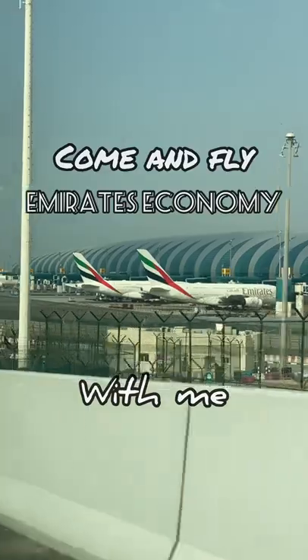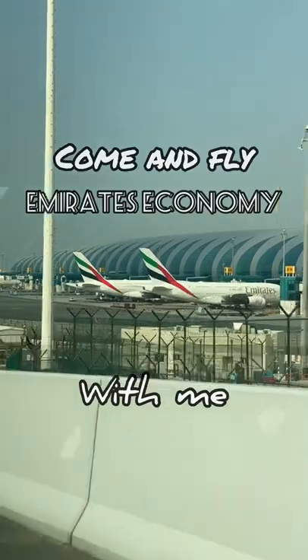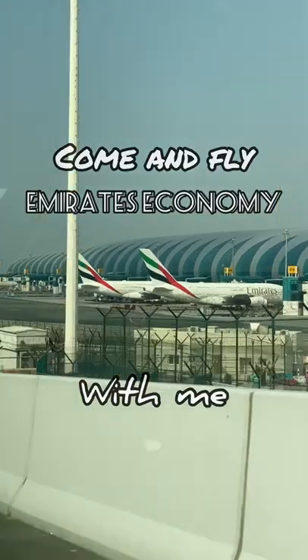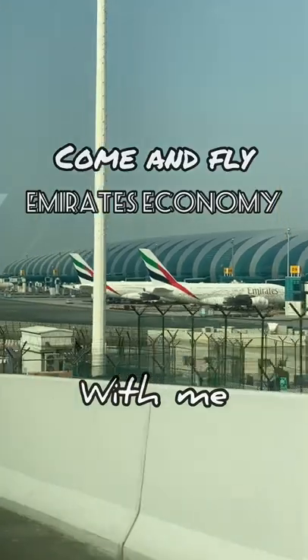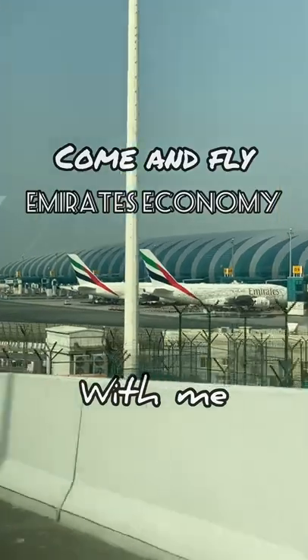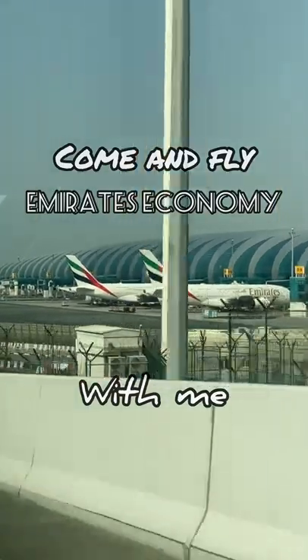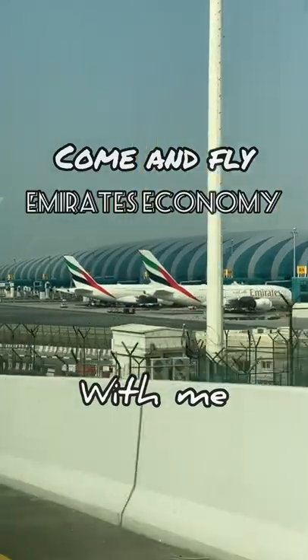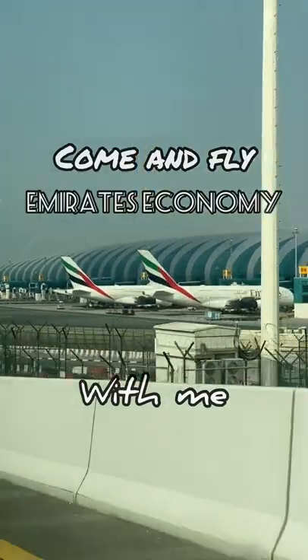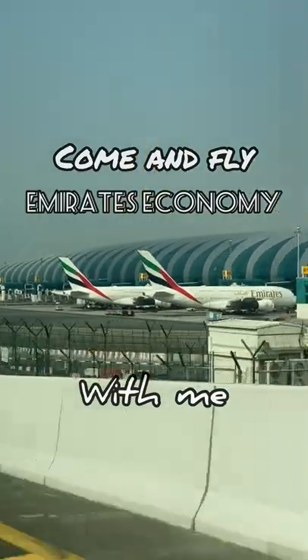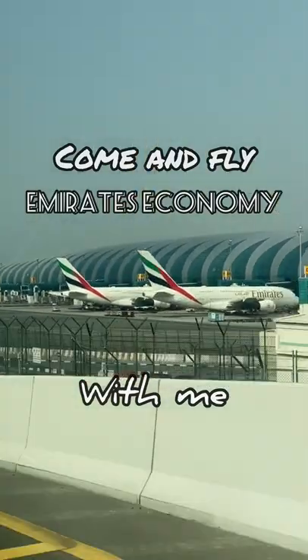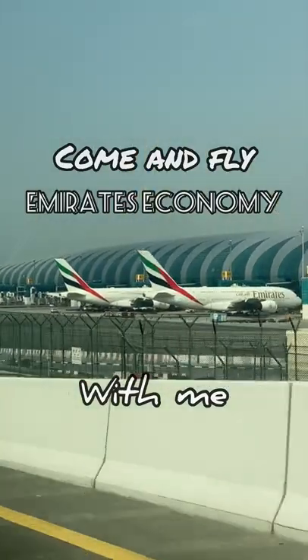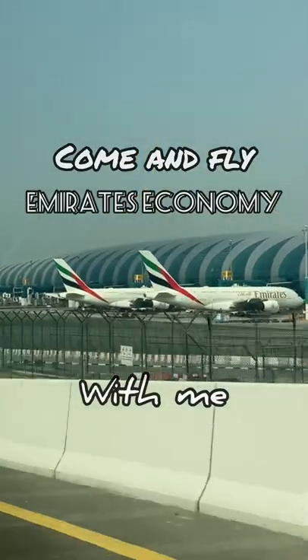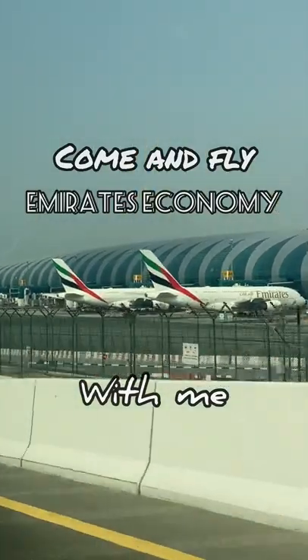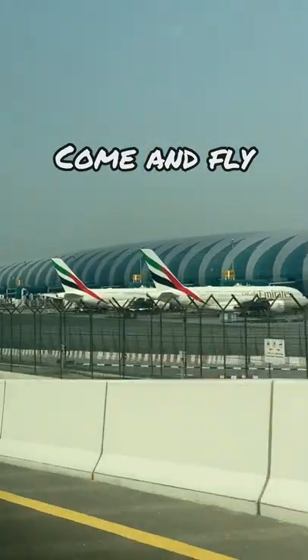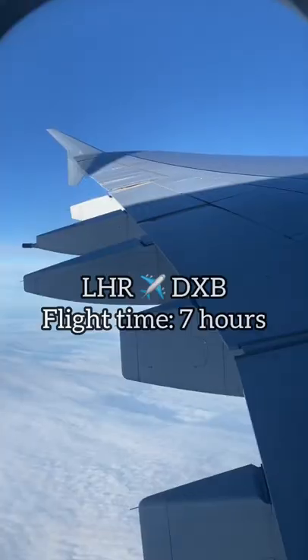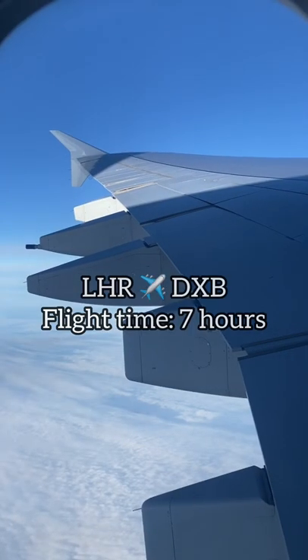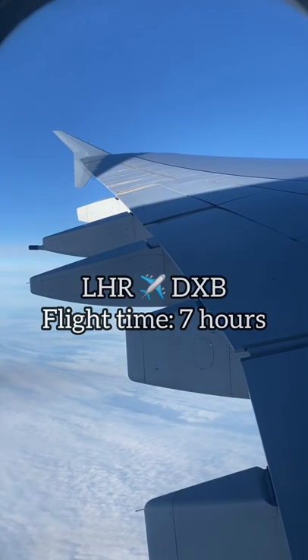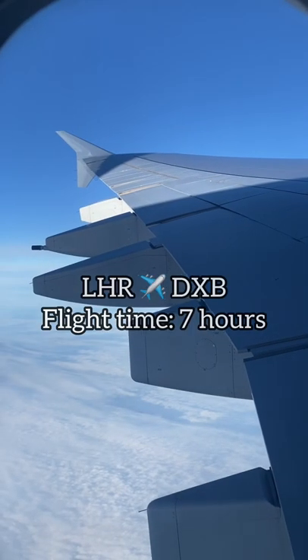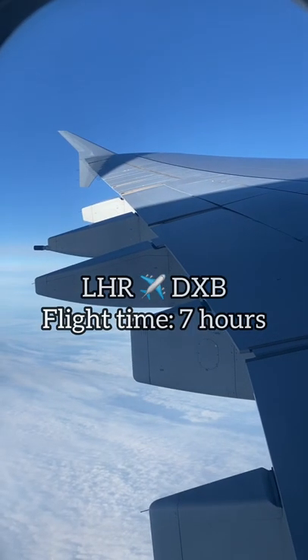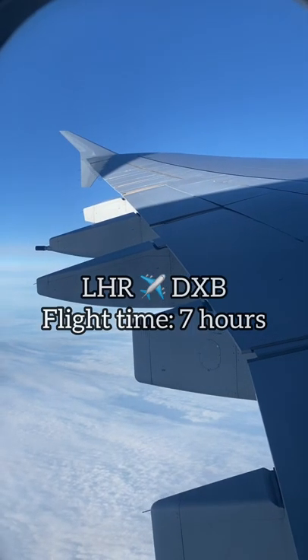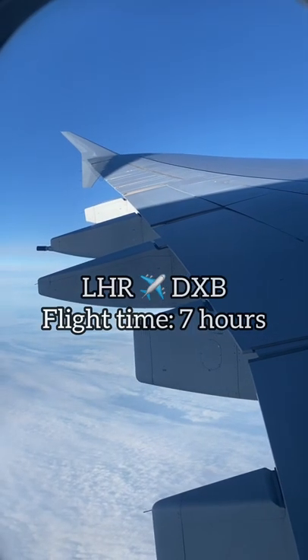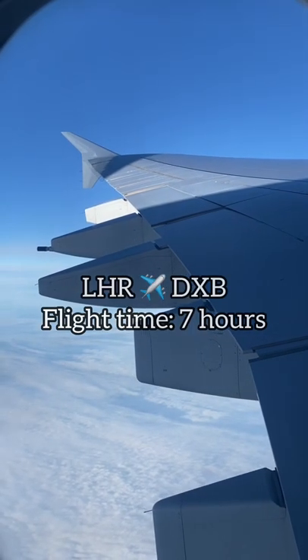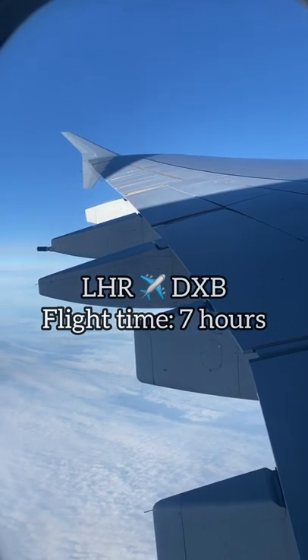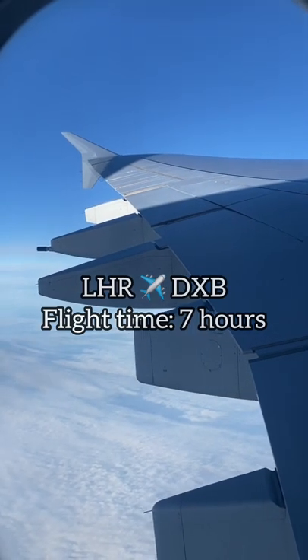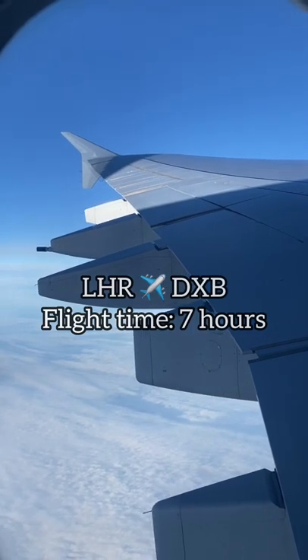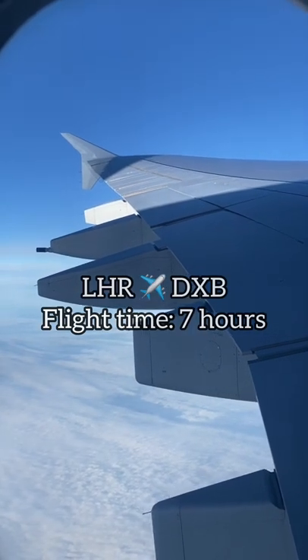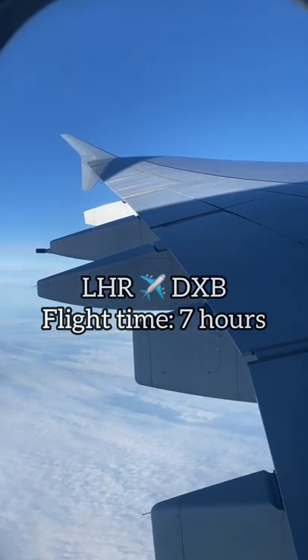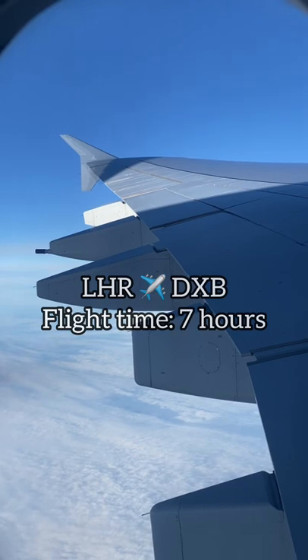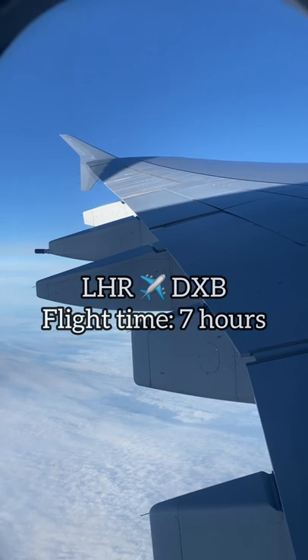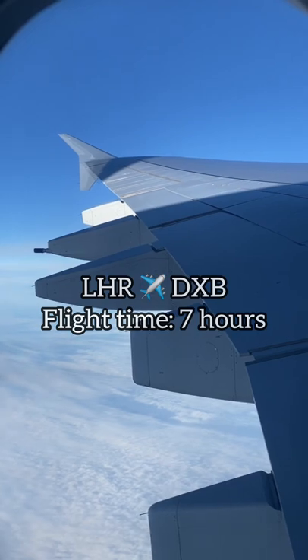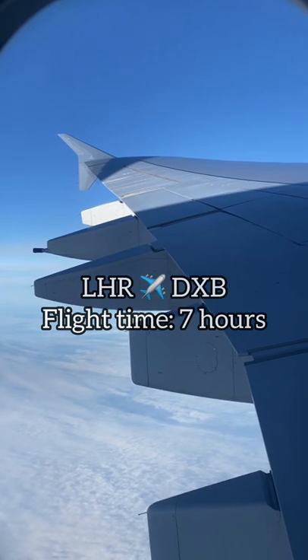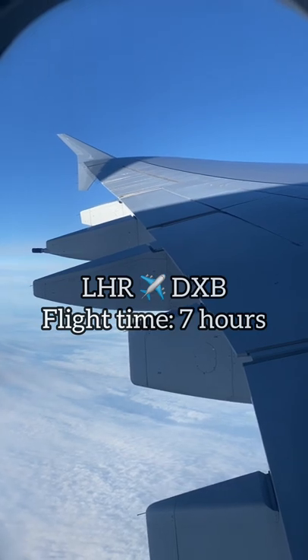Come and fly Emirates Economy Class with me. This was a flight from London Heathrow to Dubai with a flight time of 7 hours.